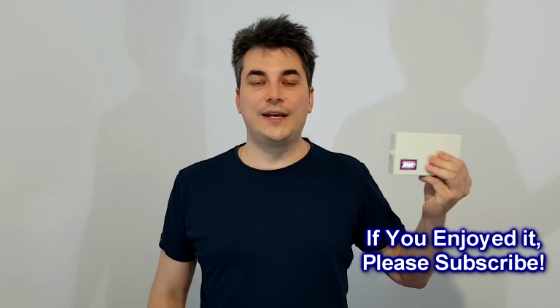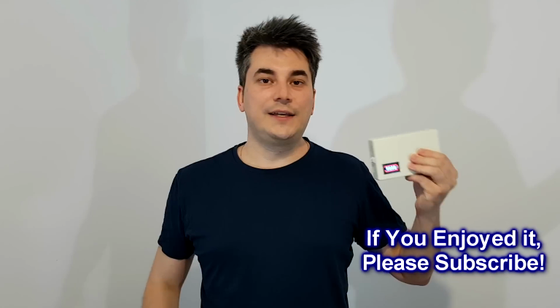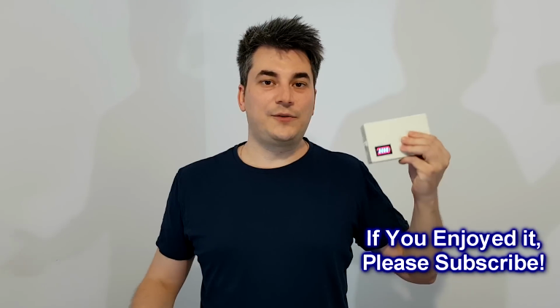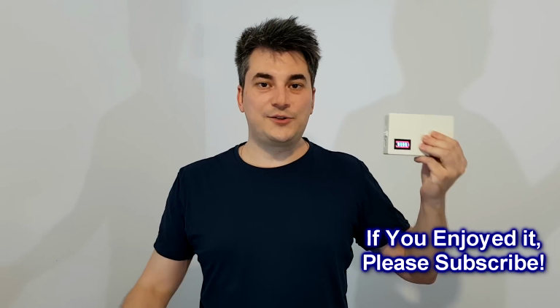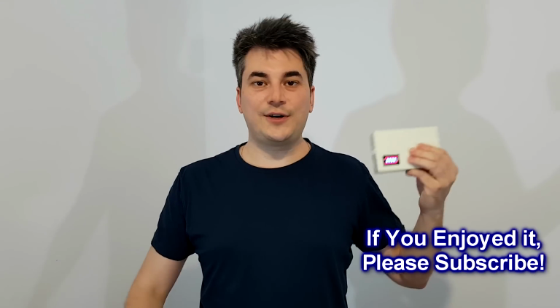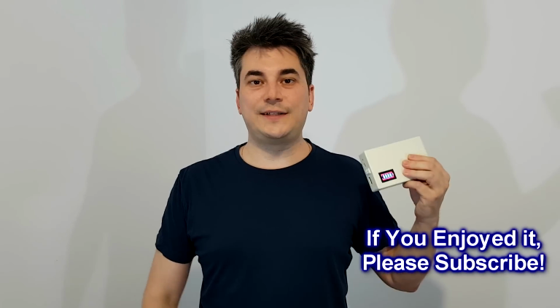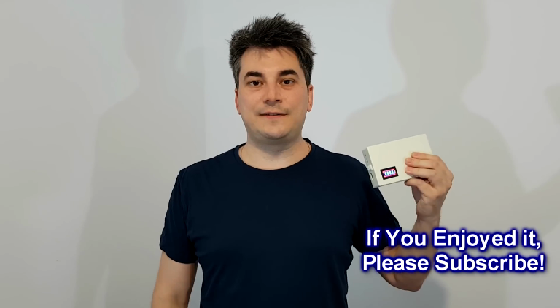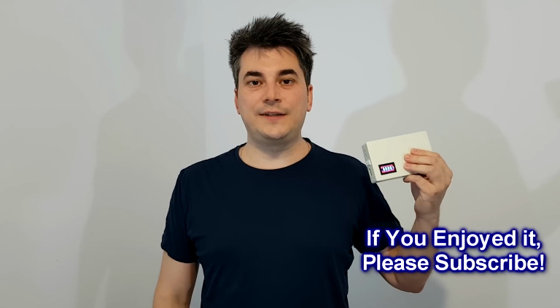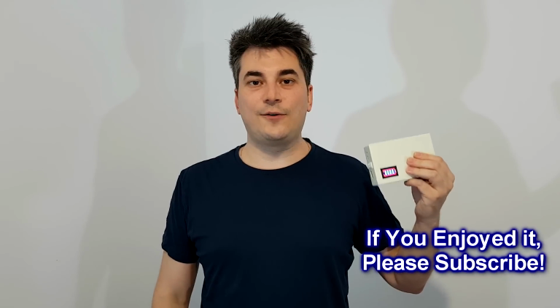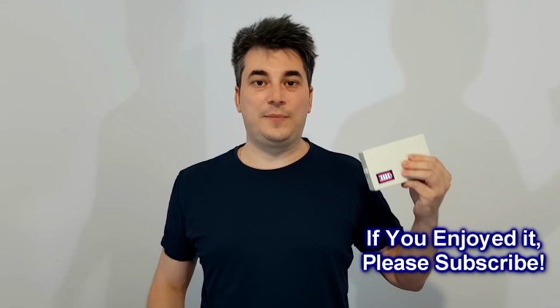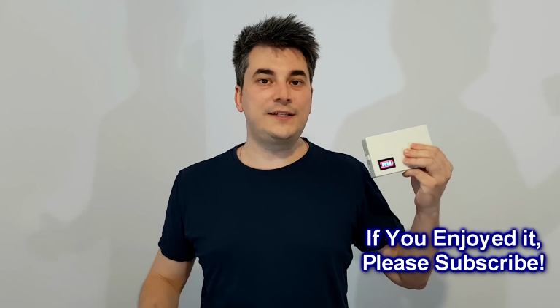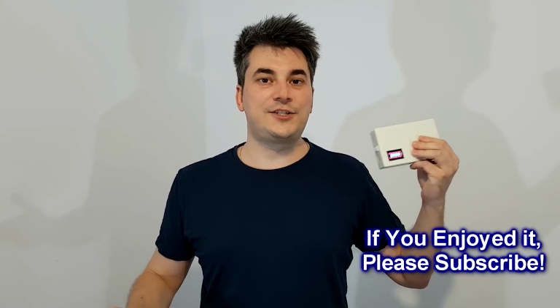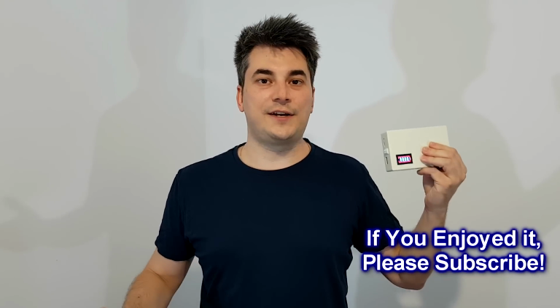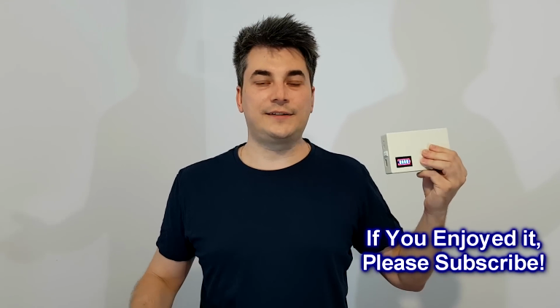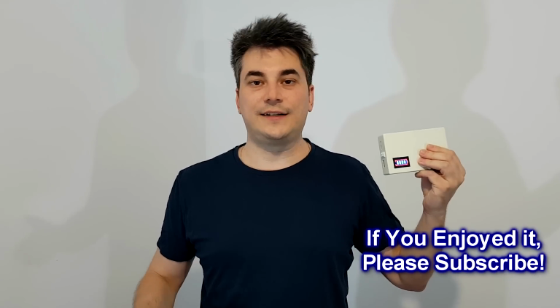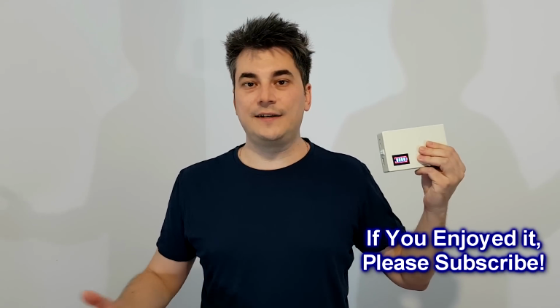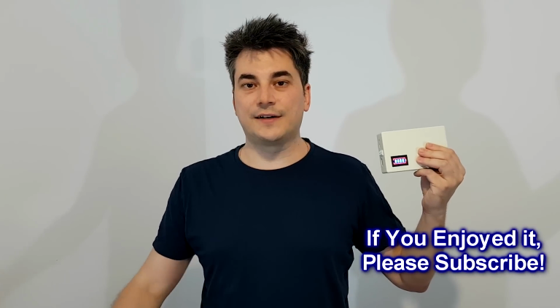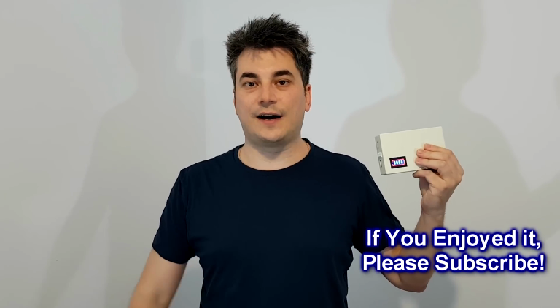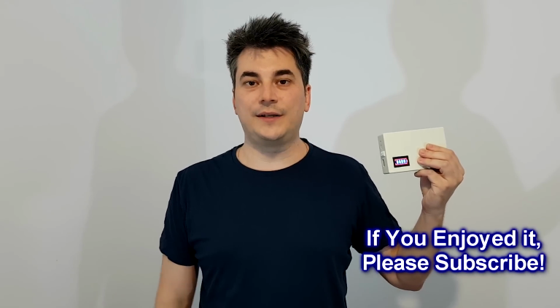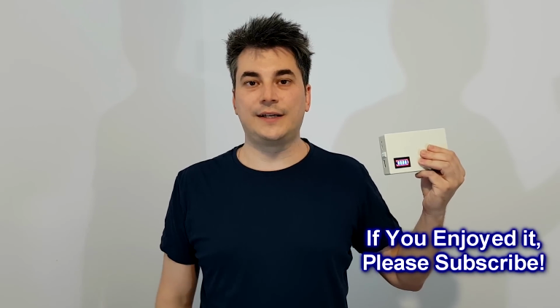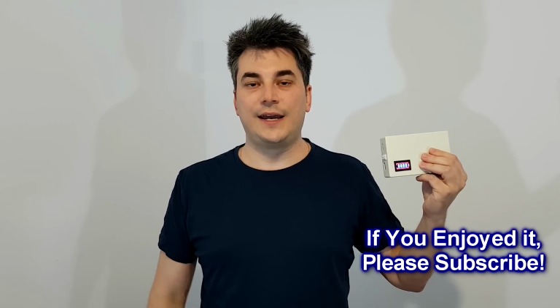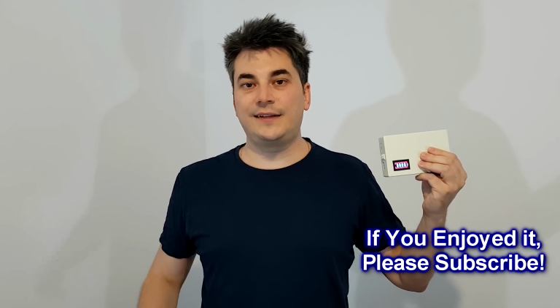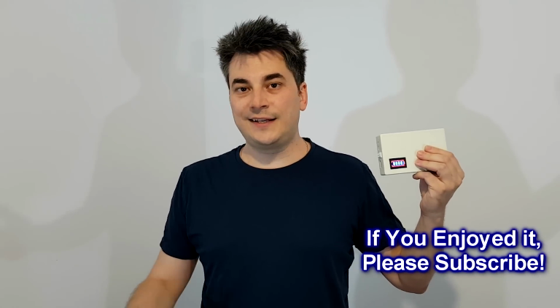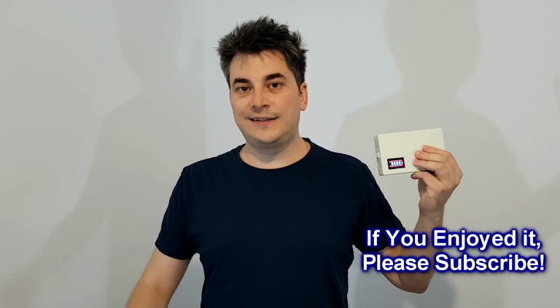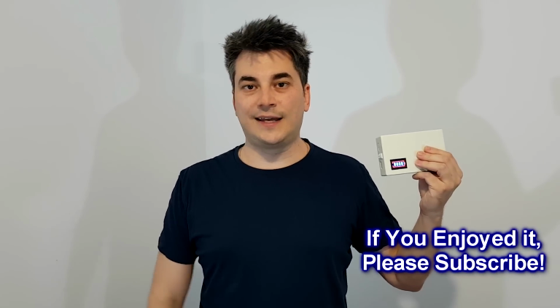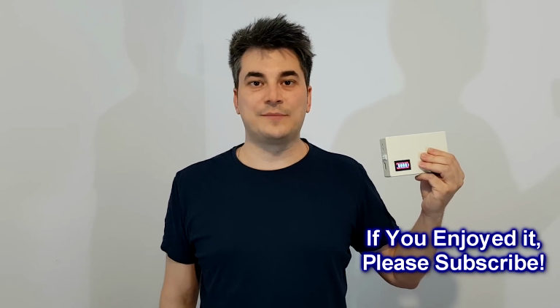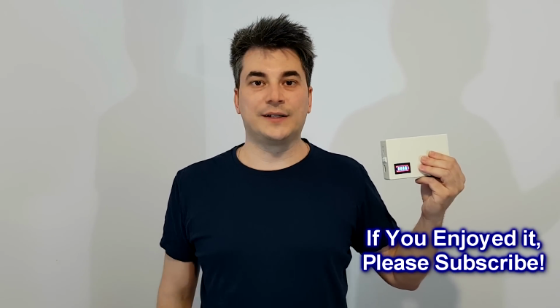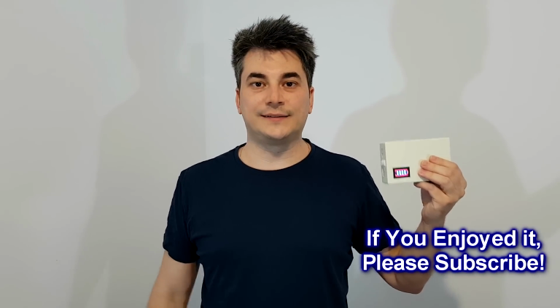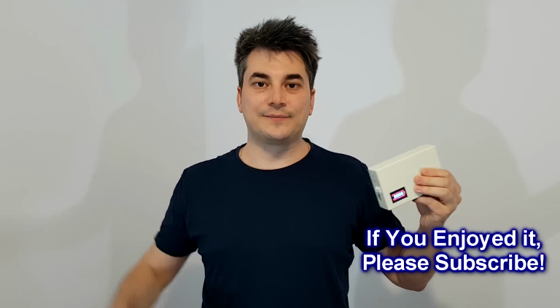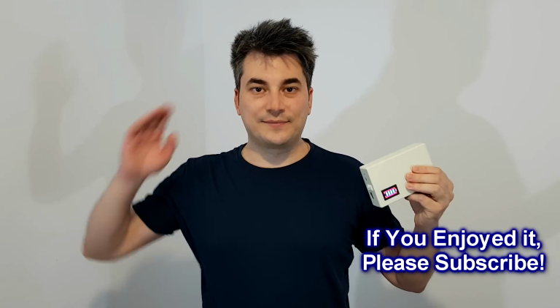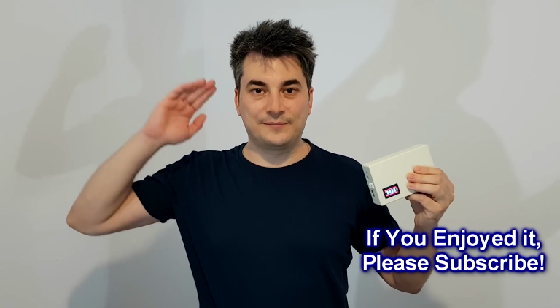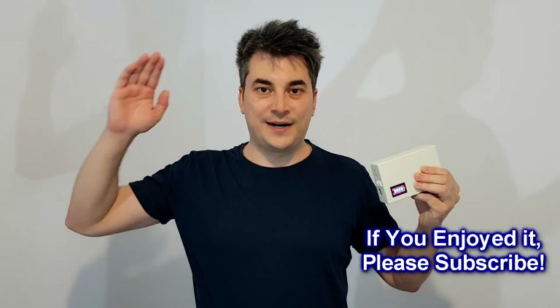If you enjoyed this video, please share it, leave a comment, and hit the like button. Bye!